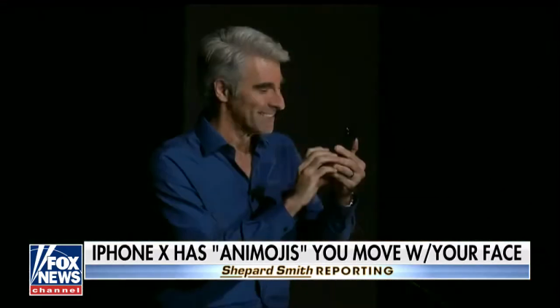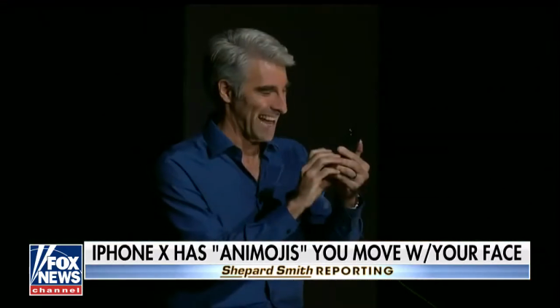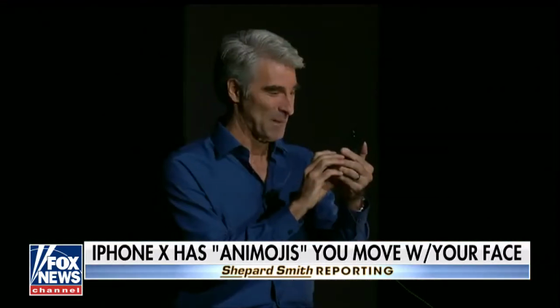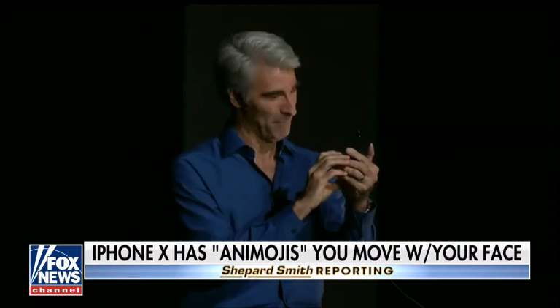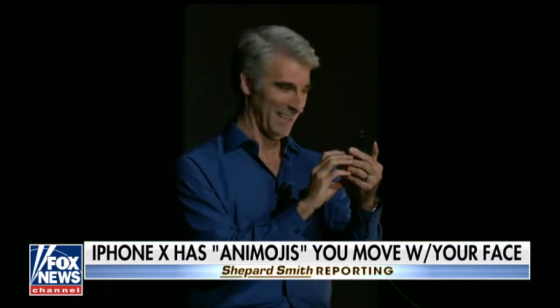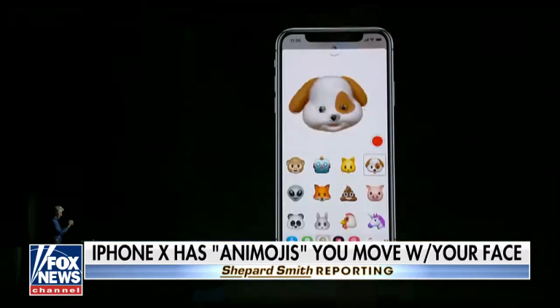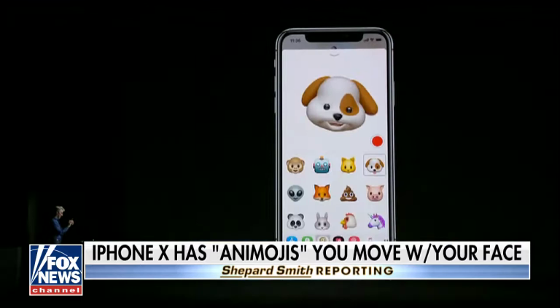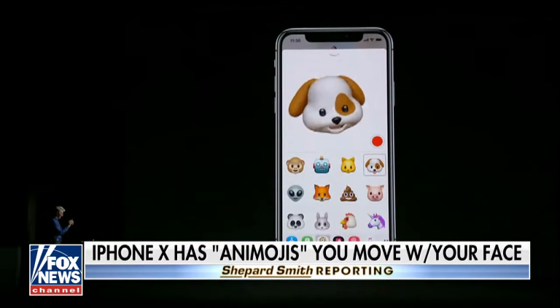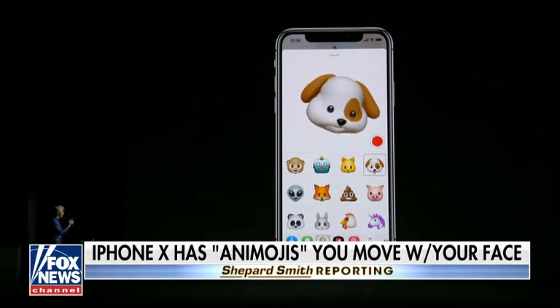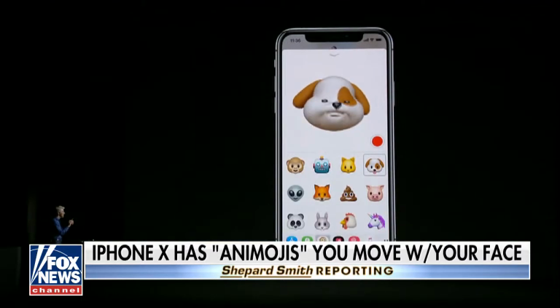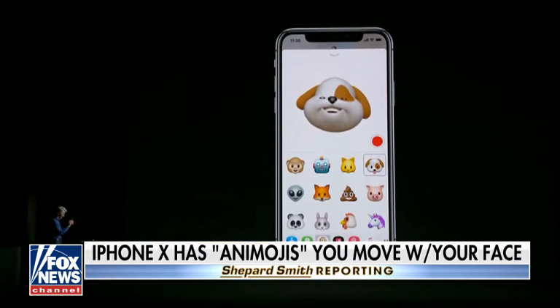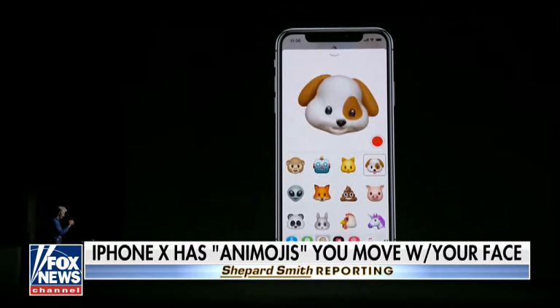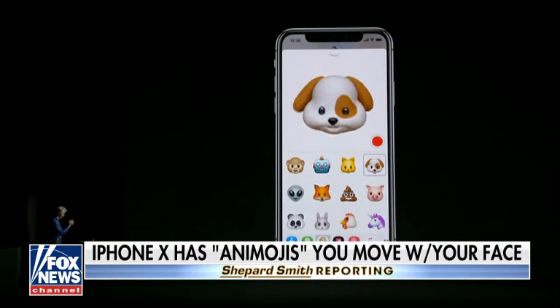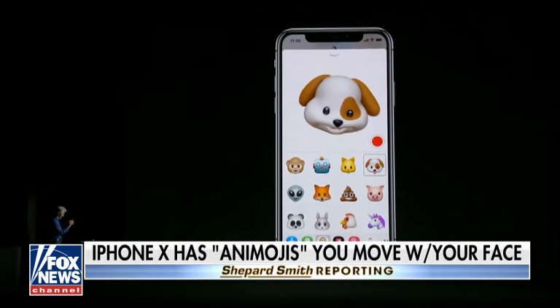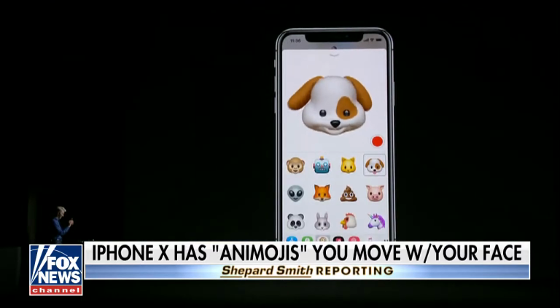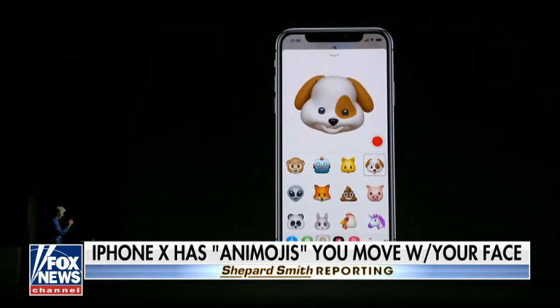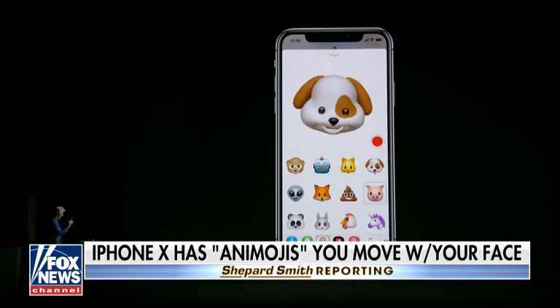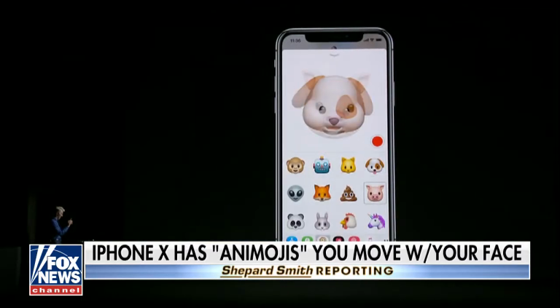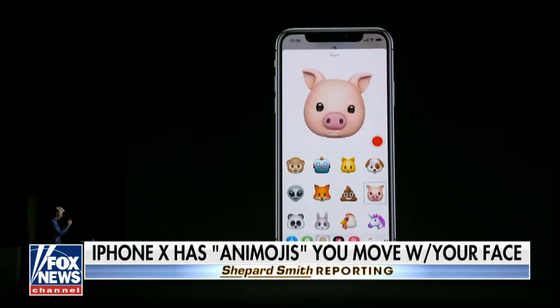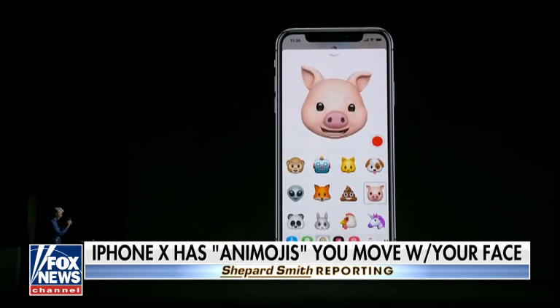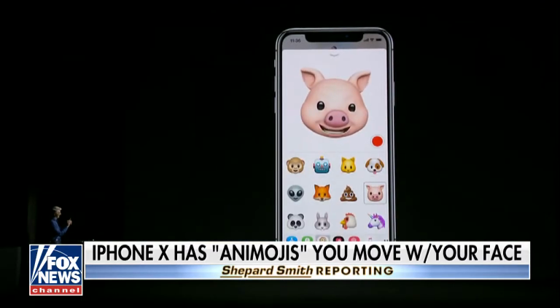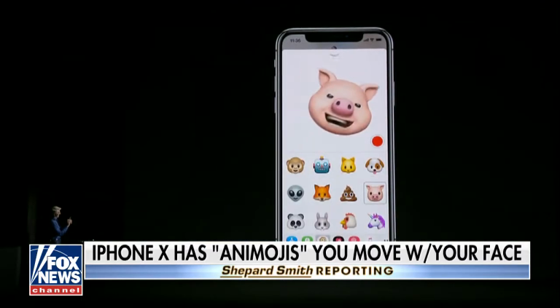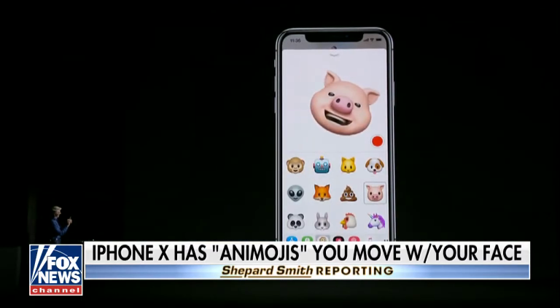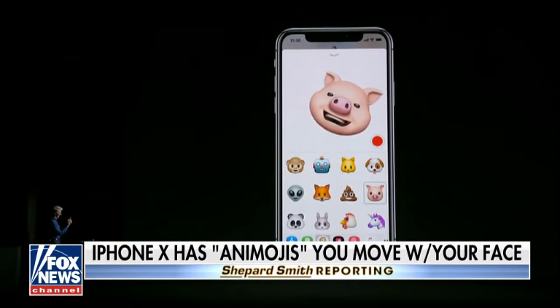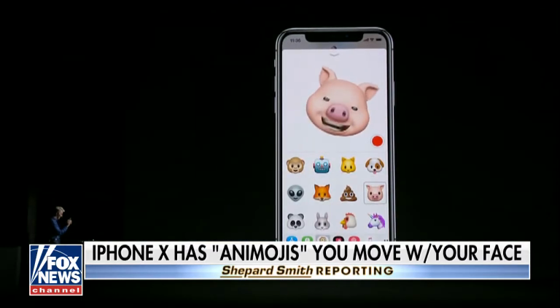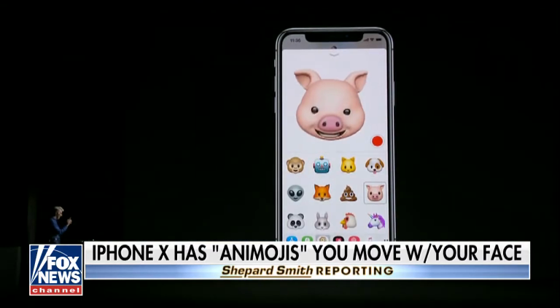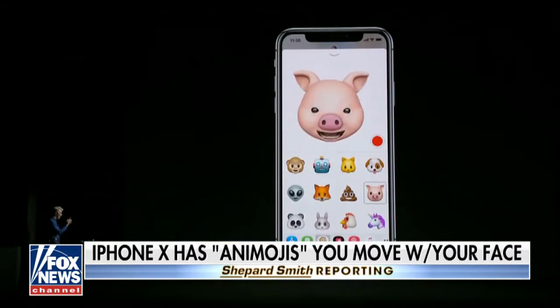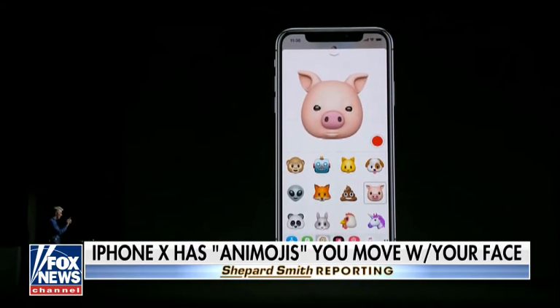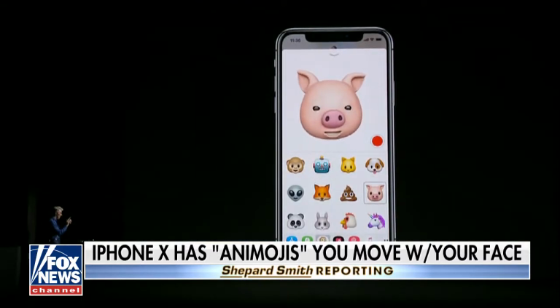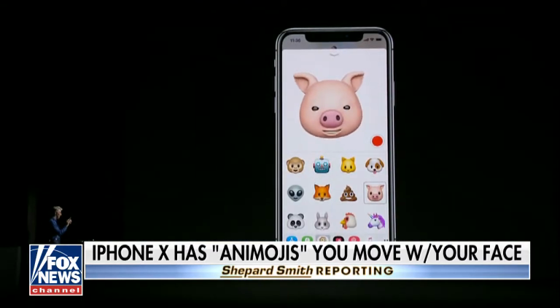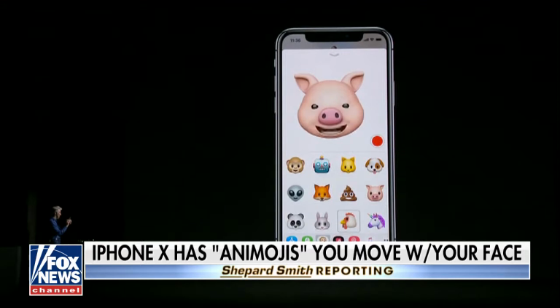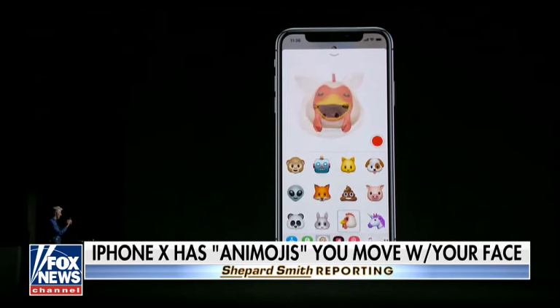It's a happy puppy. Check out the physics in the ears. The pig. We've got a chicken.